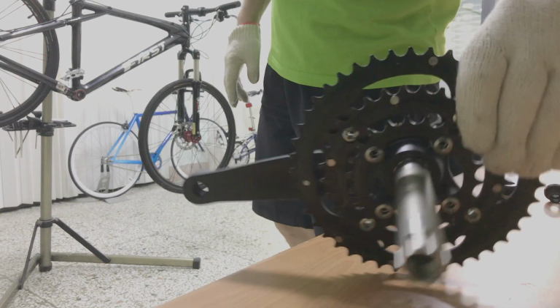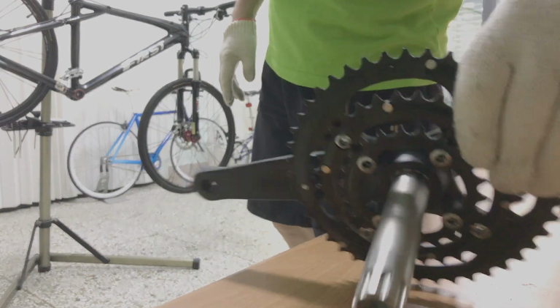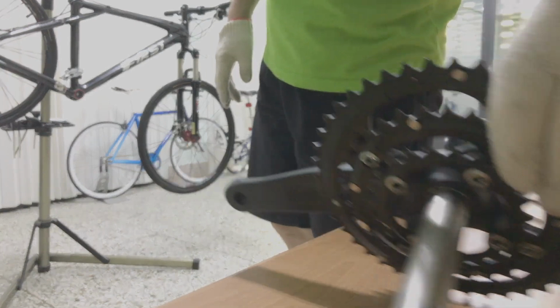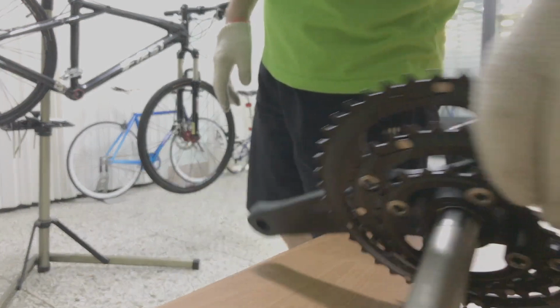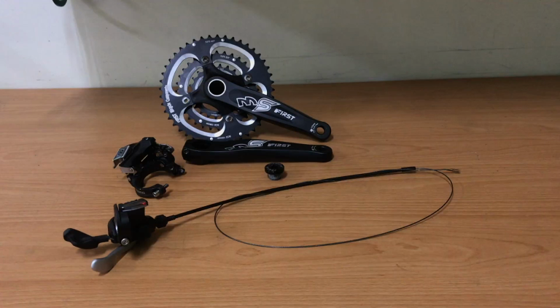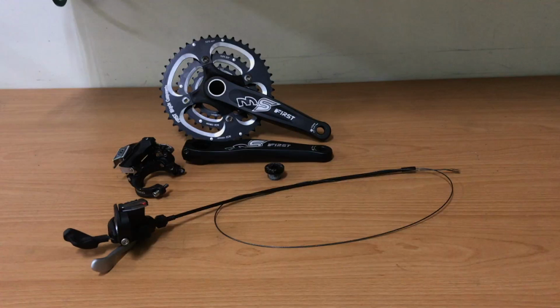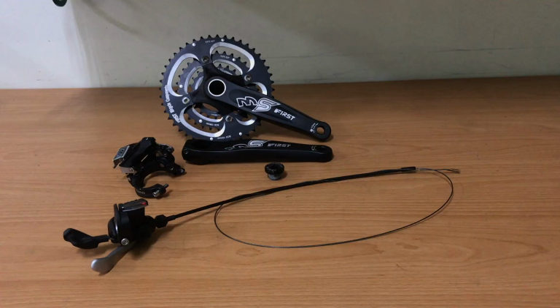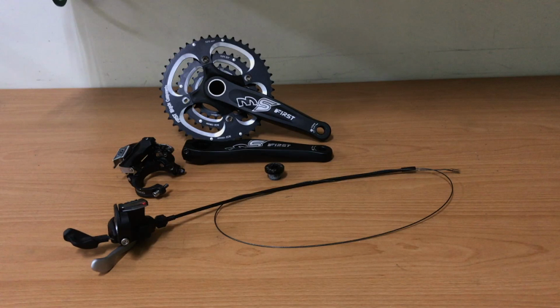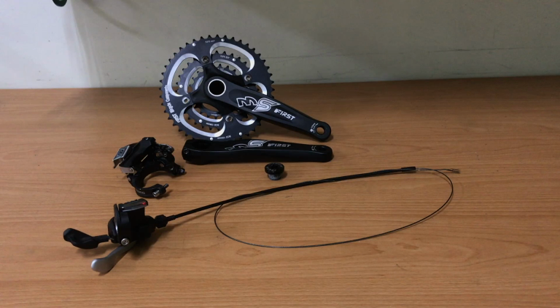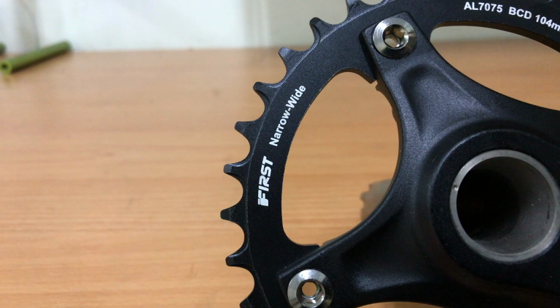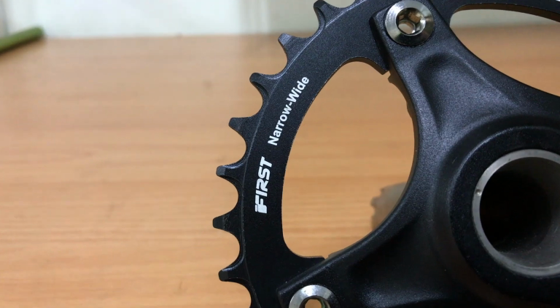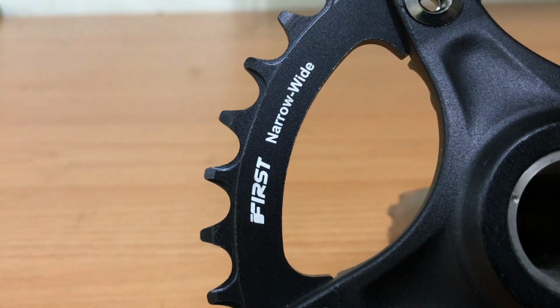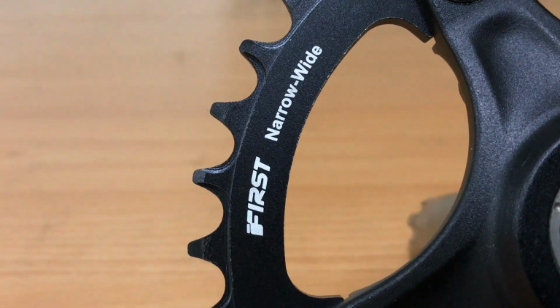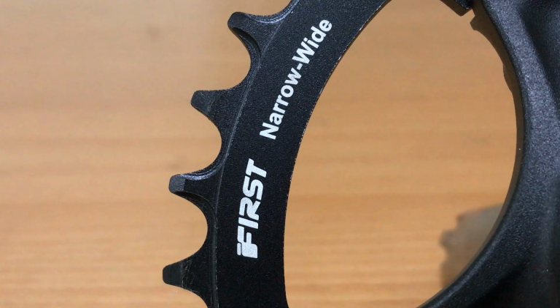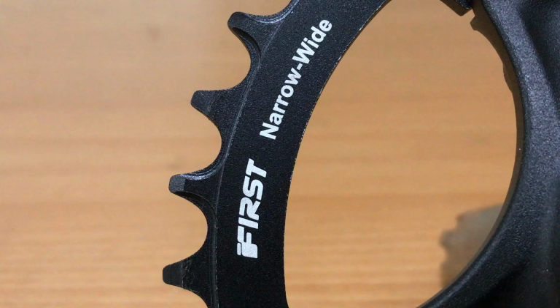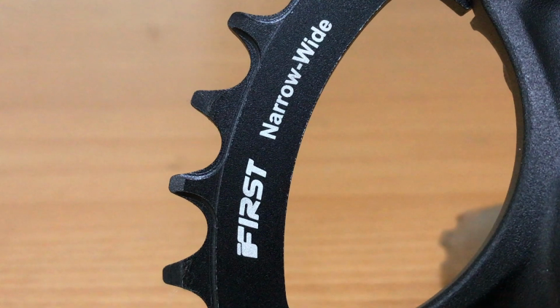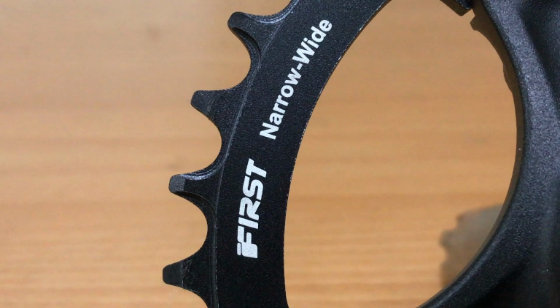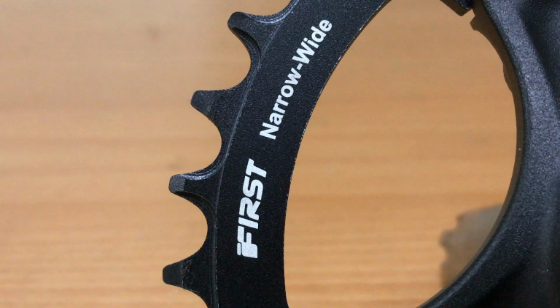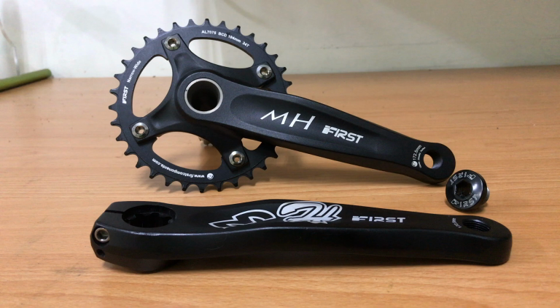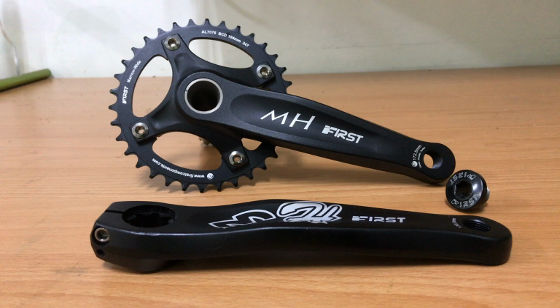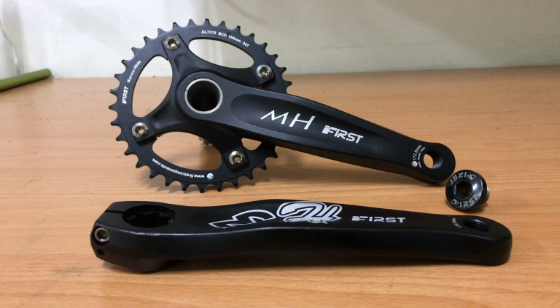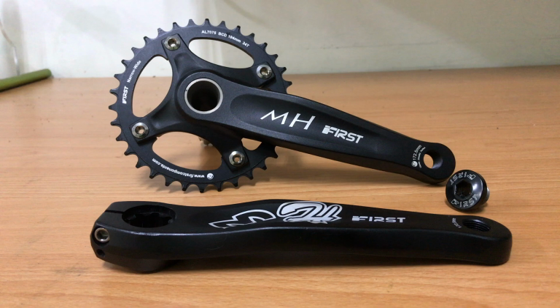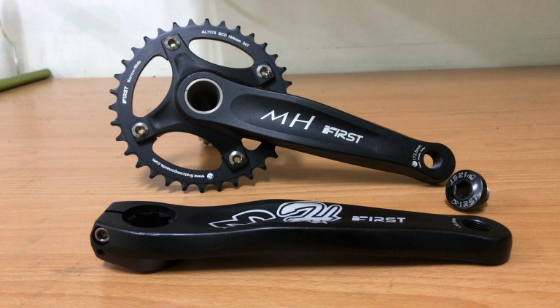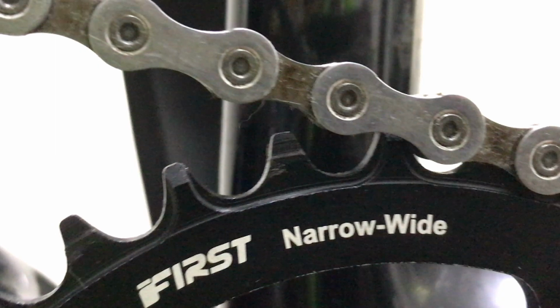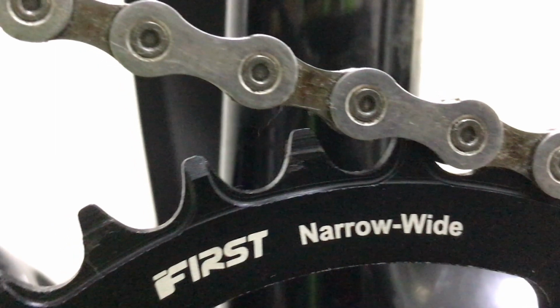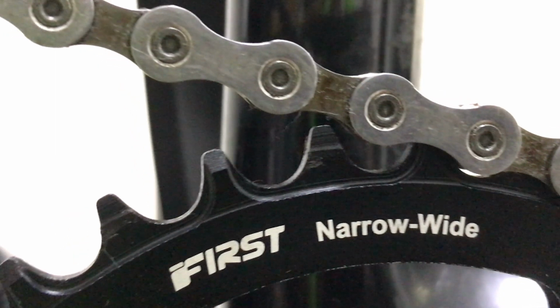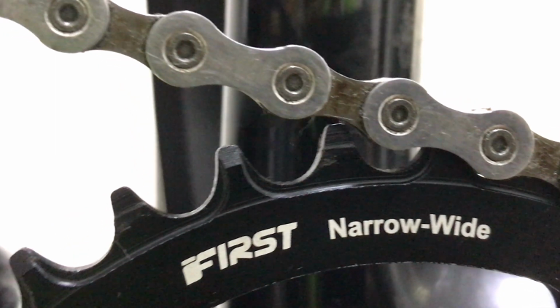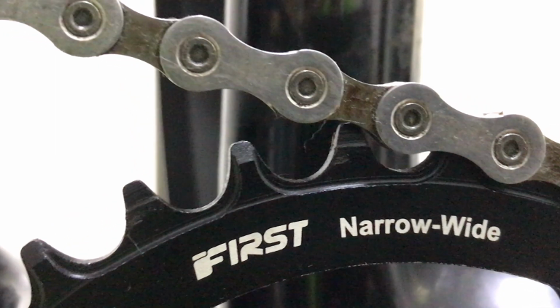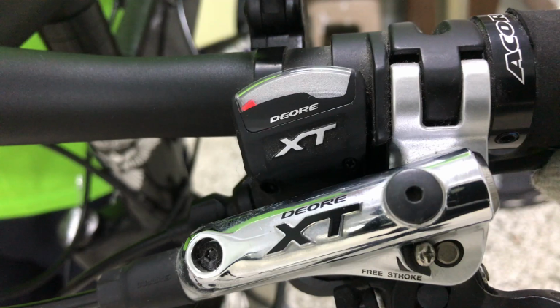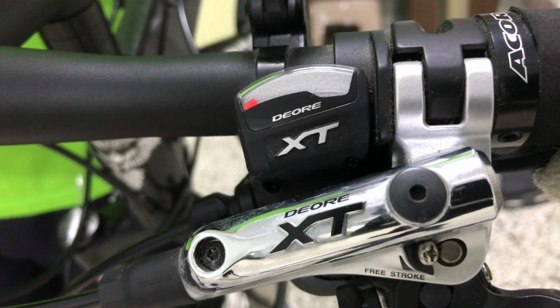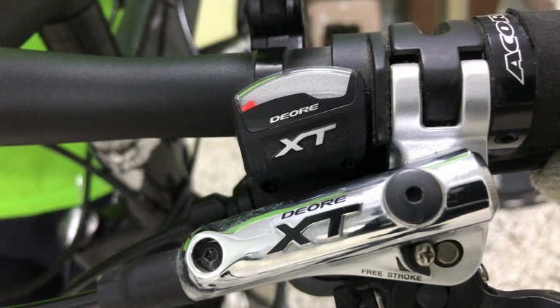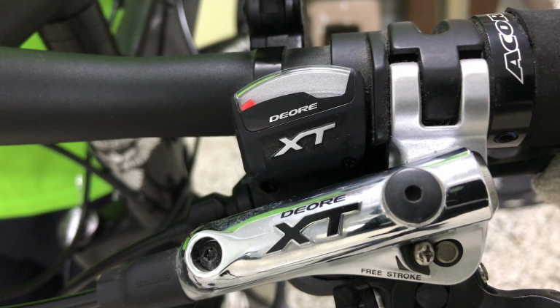Converting a triple chainring MTB to a single narrow wide chainring, getting rid of the front derailleur along the way.